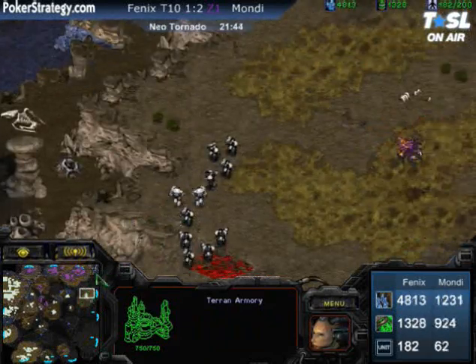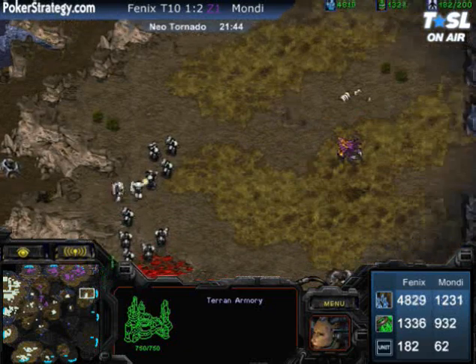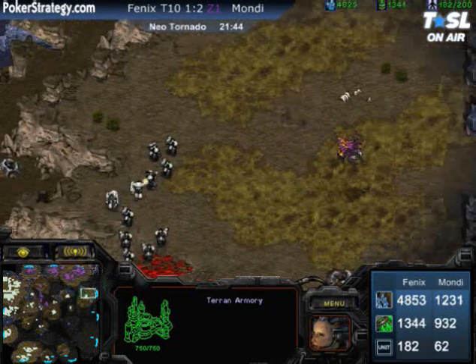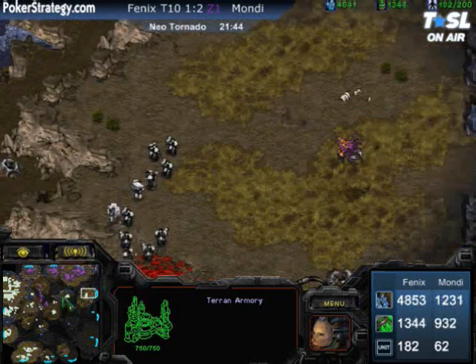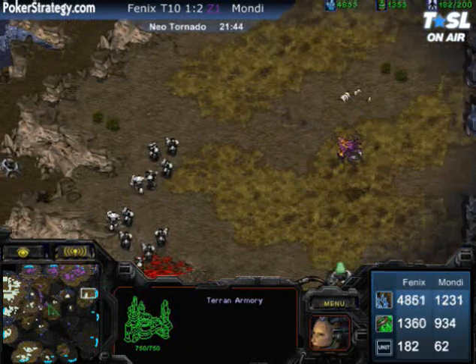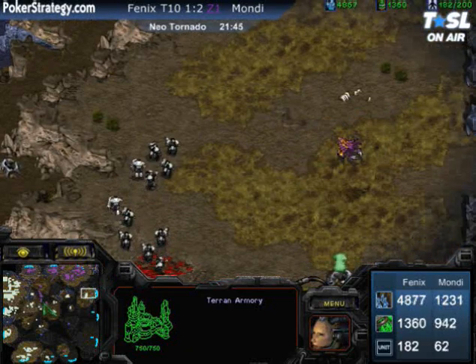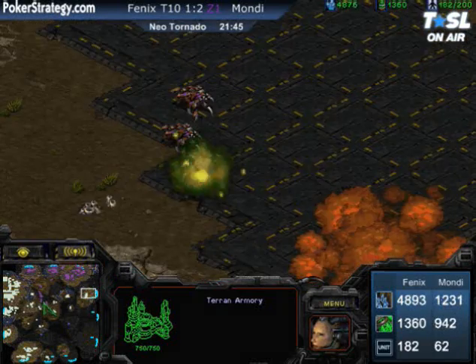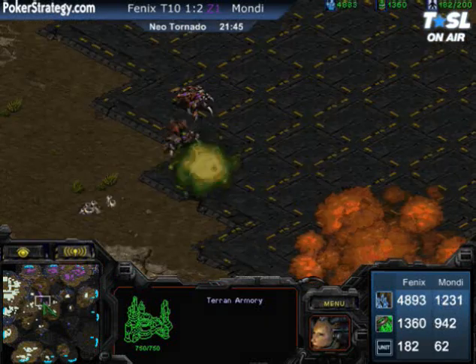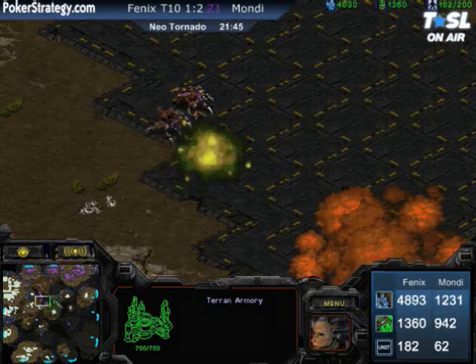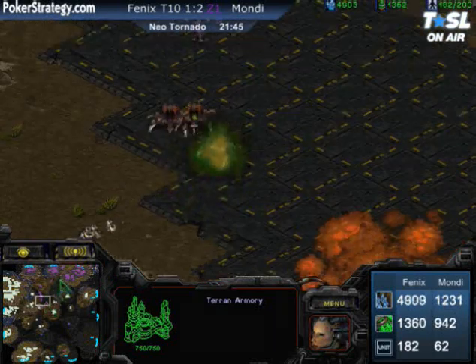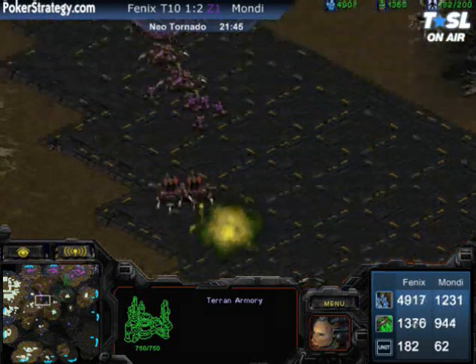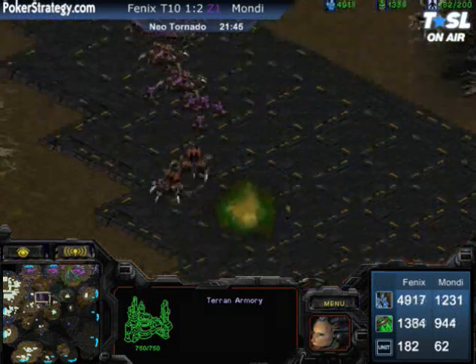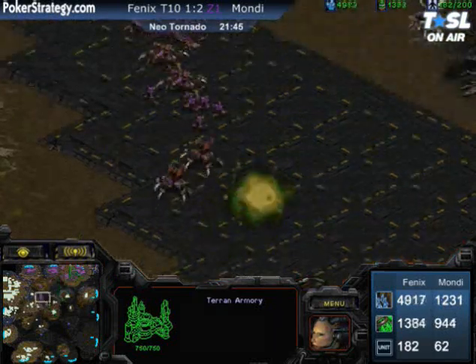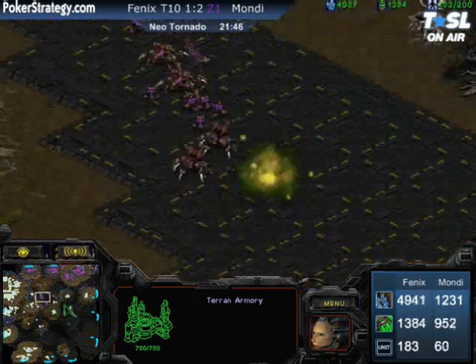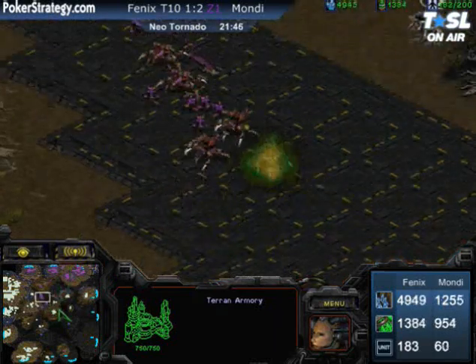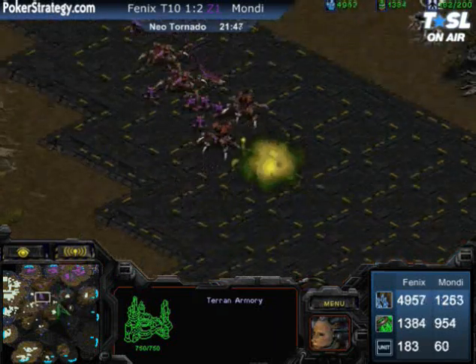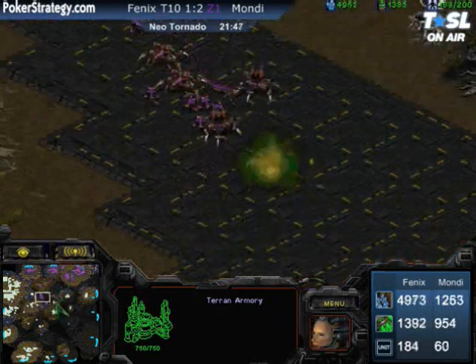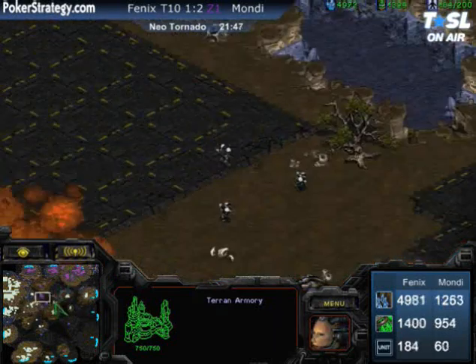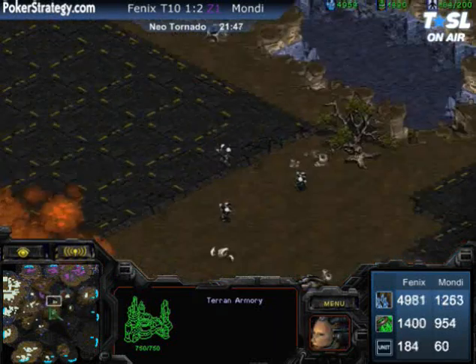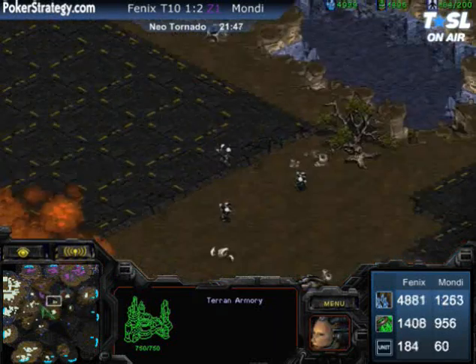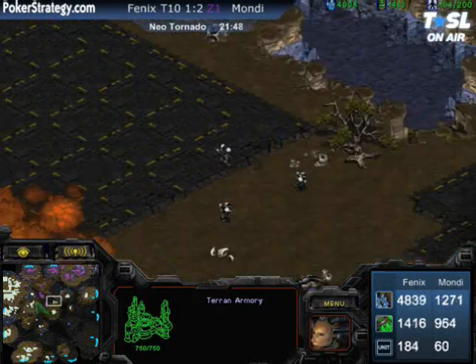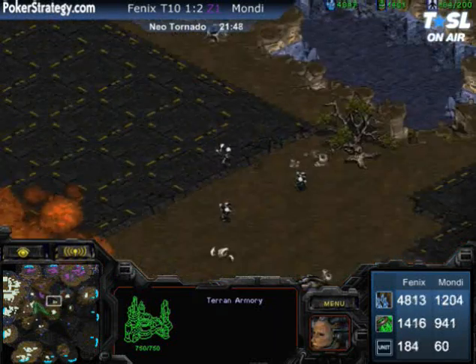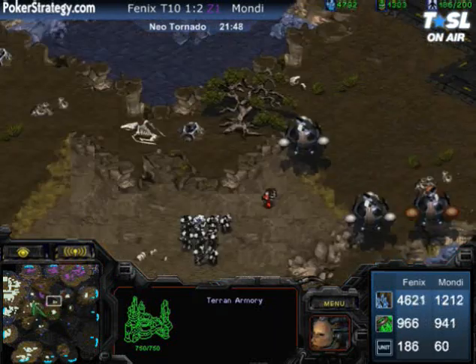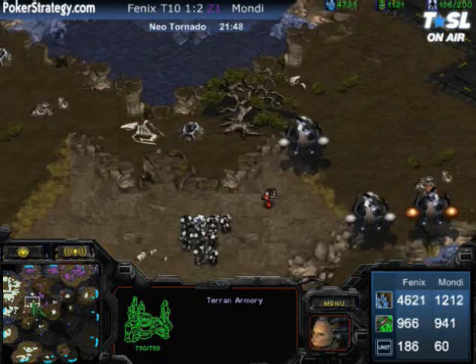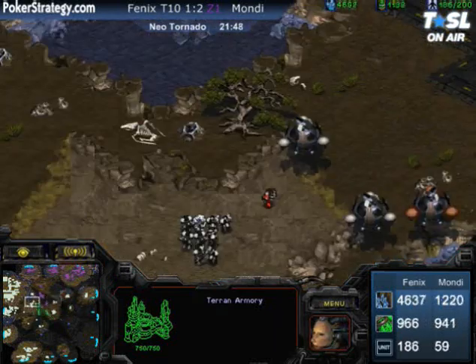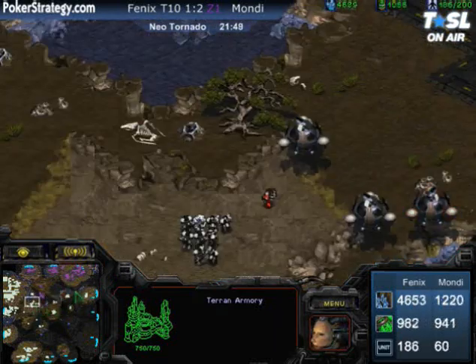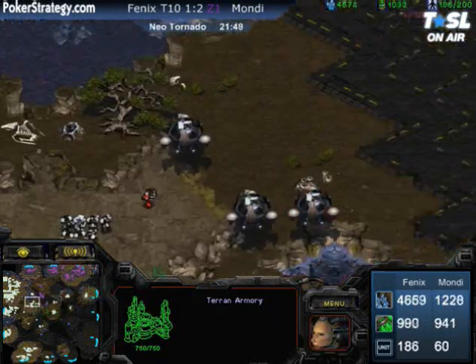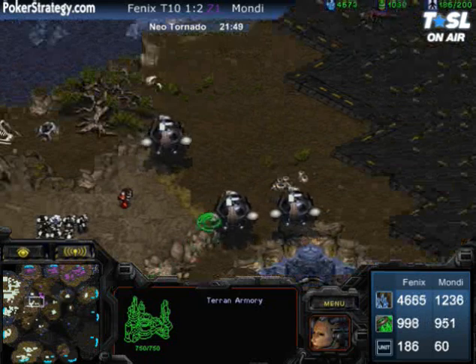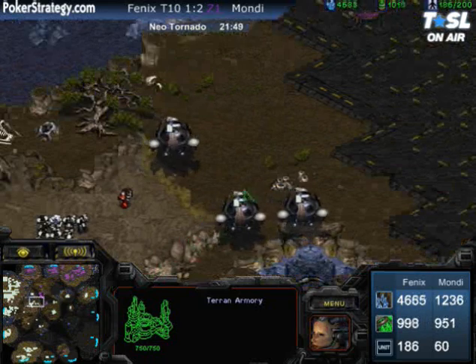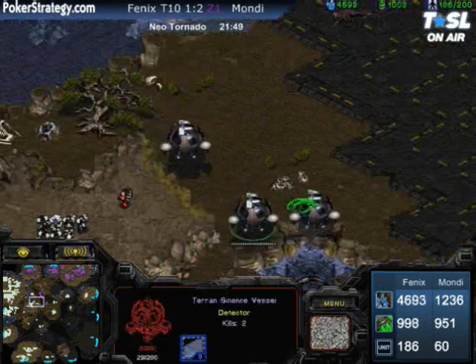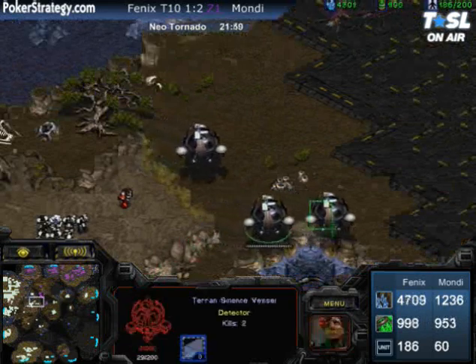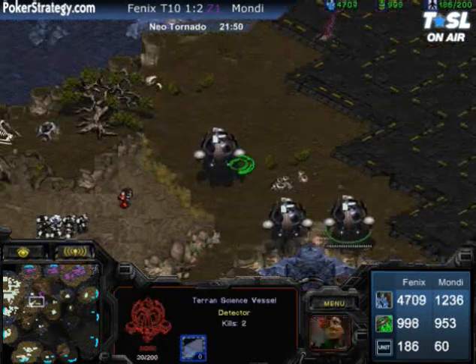We have a bunch of one-life Science Vessels here. I want those Hydralisks to take them out so badly. But Mondragon is so low on units — still at just 70 food against Phoenix, who's at 4k minerals and max.